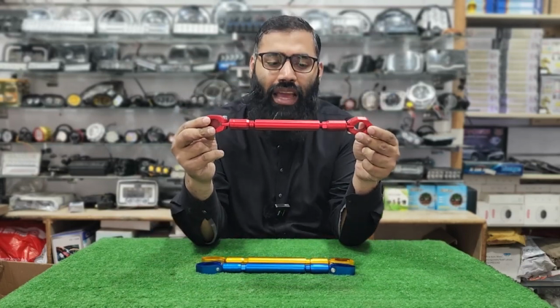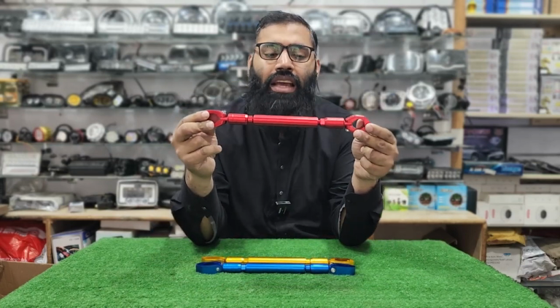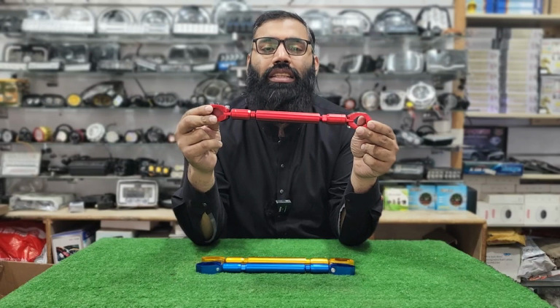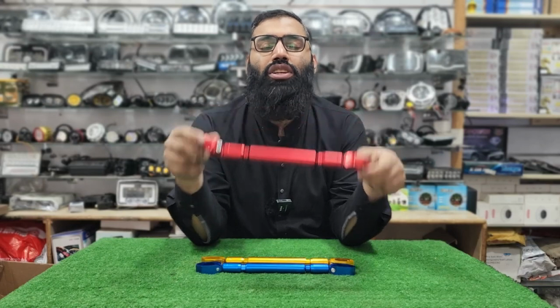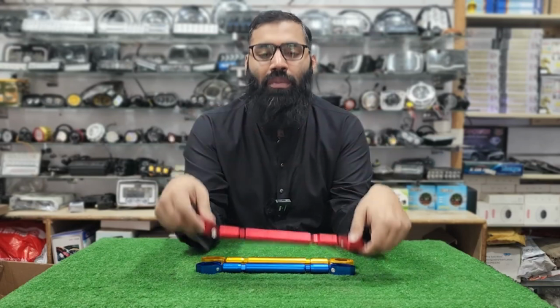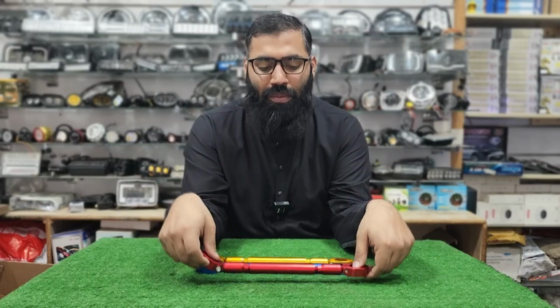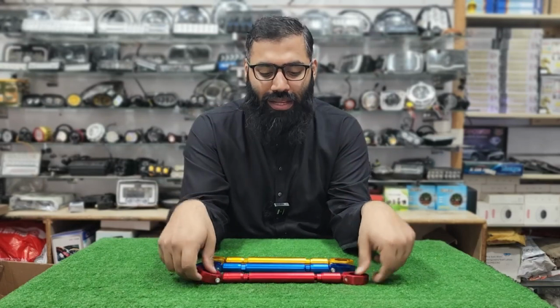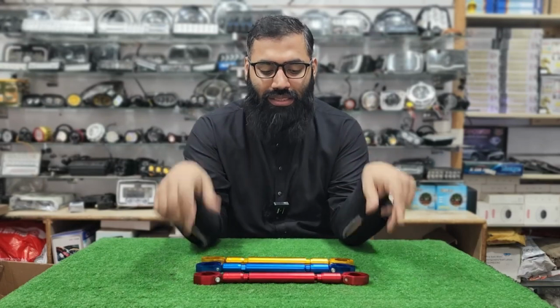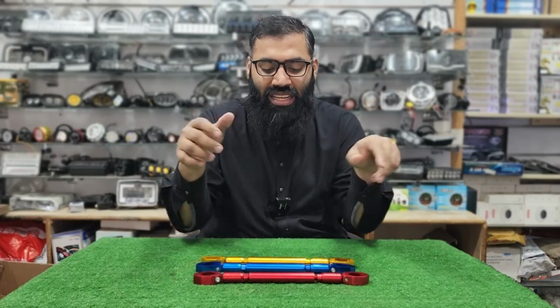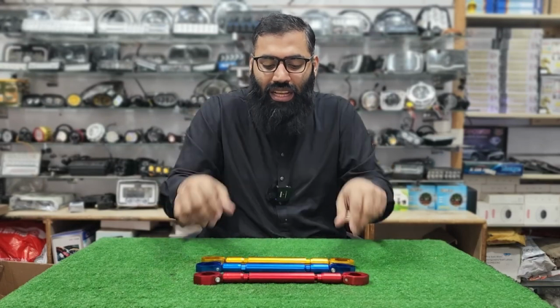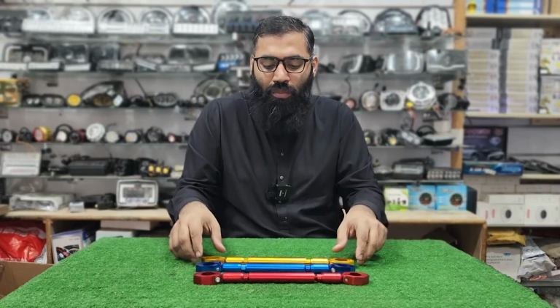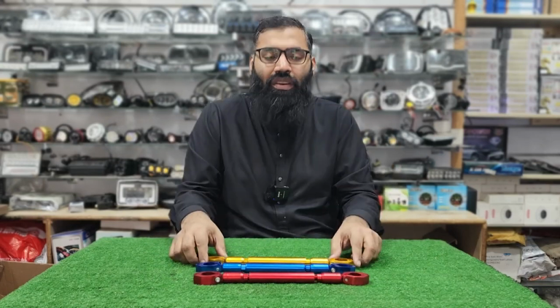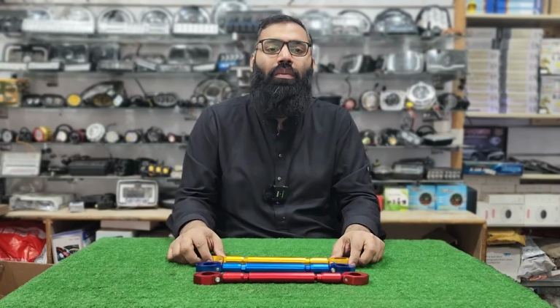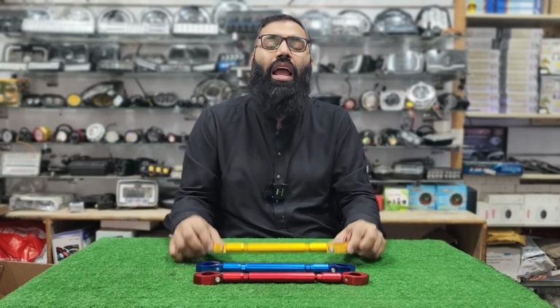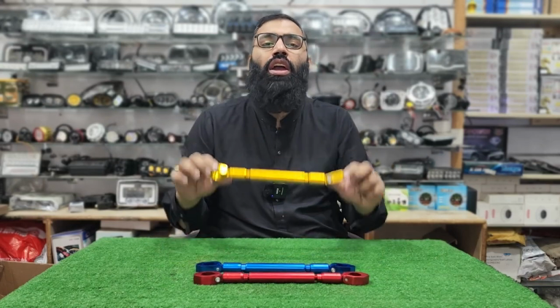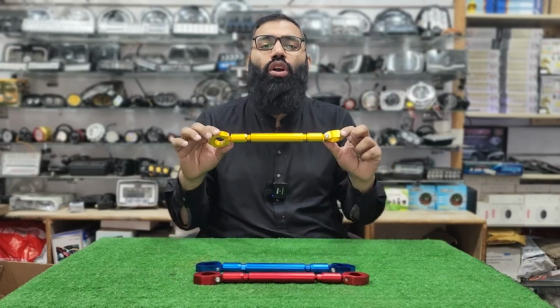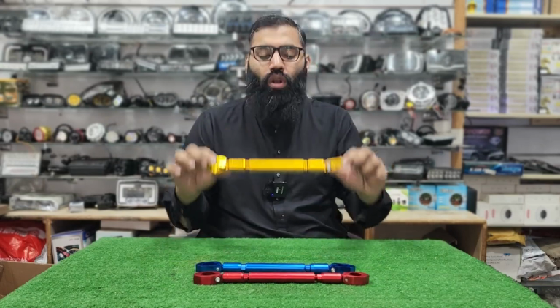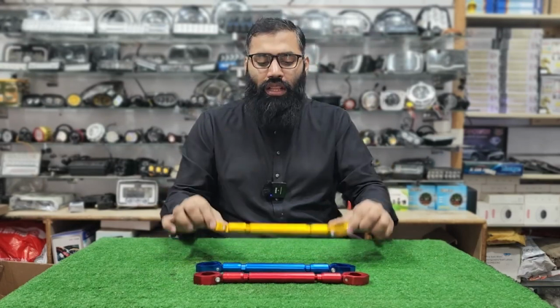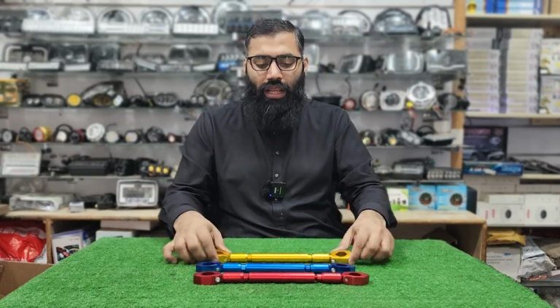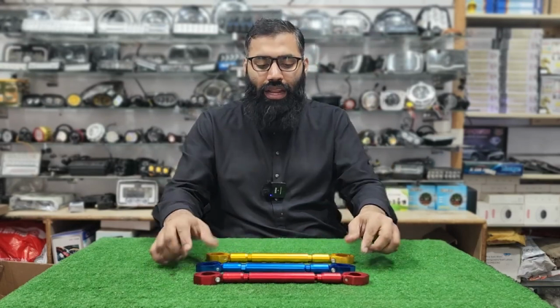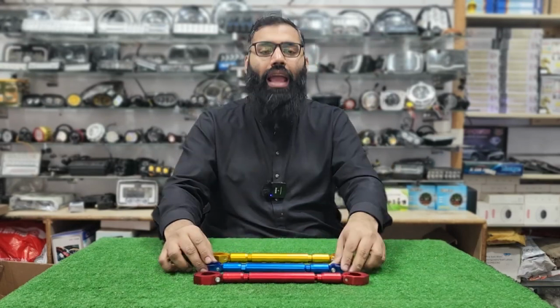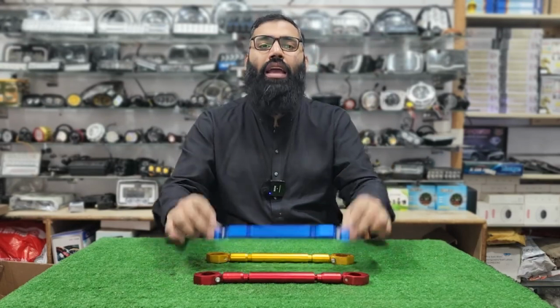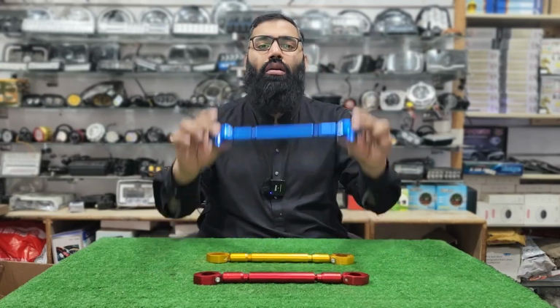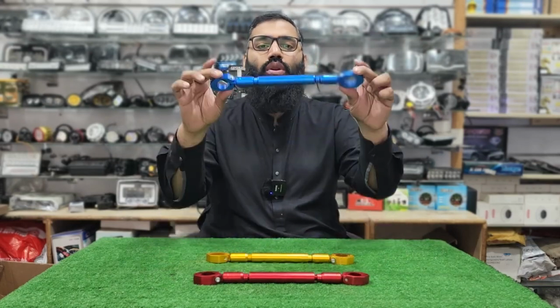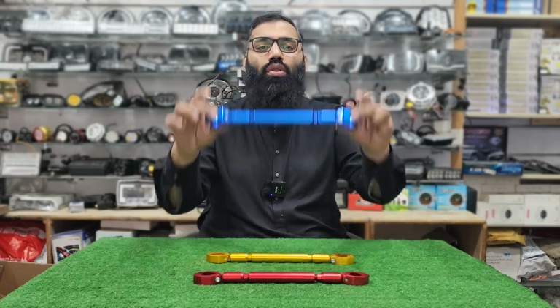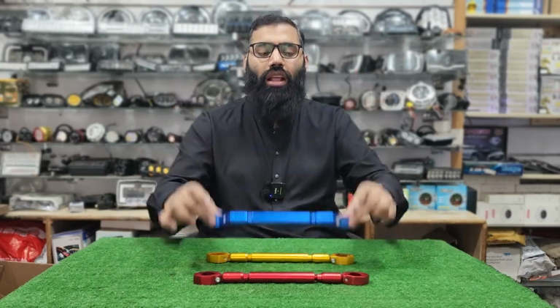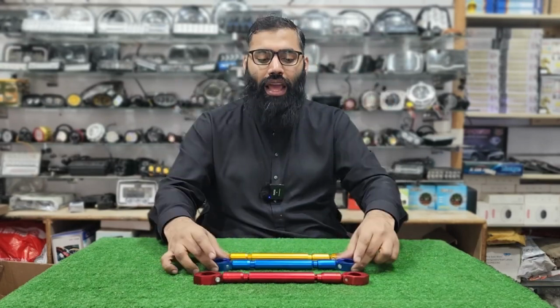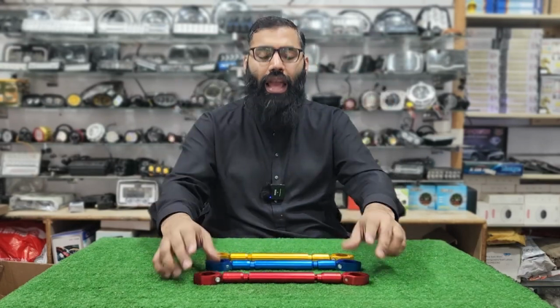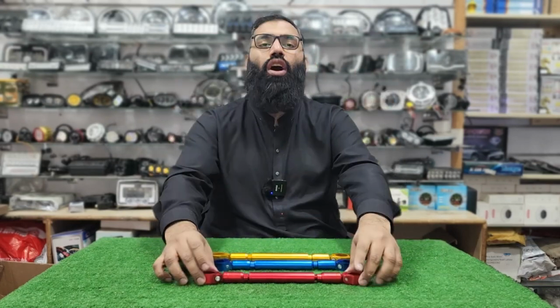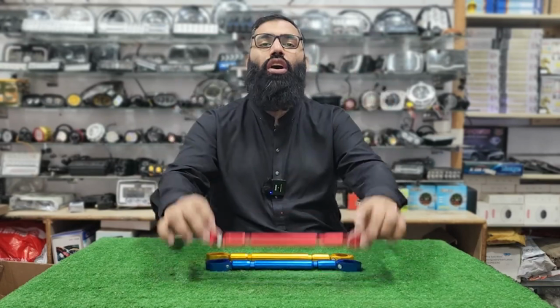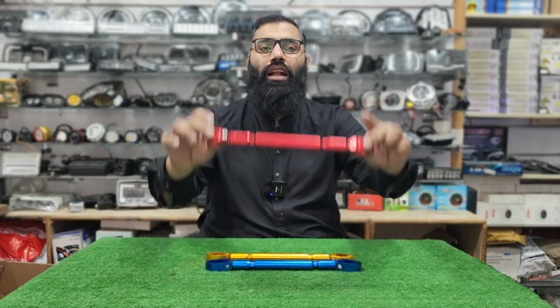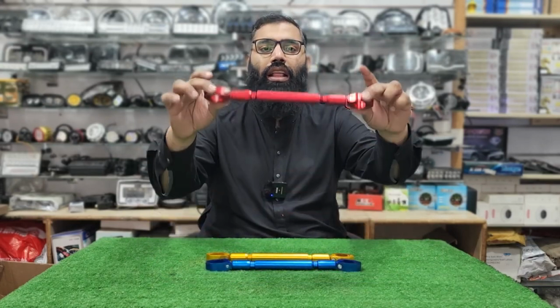We have three colors available: golden color, blue color, and red color.